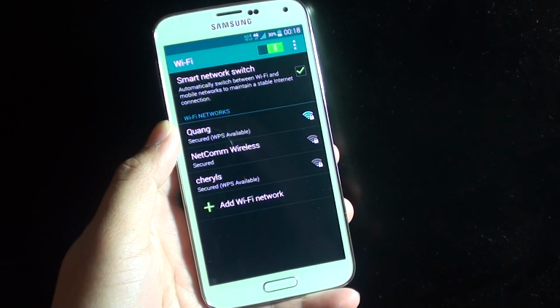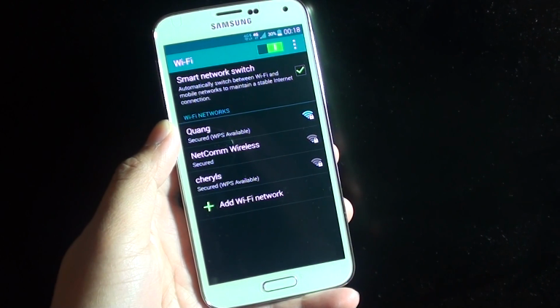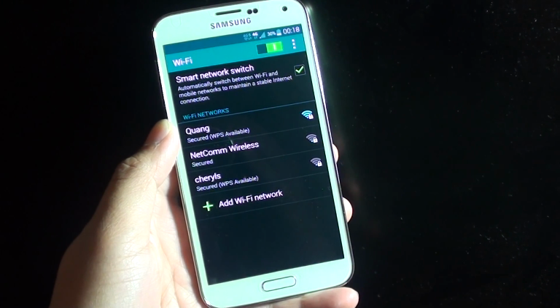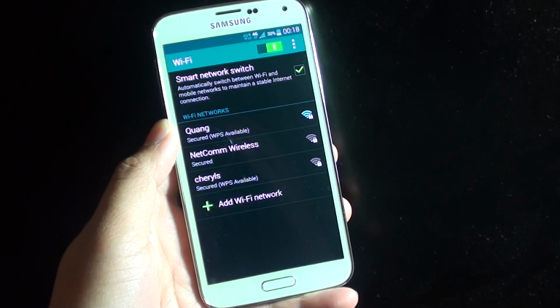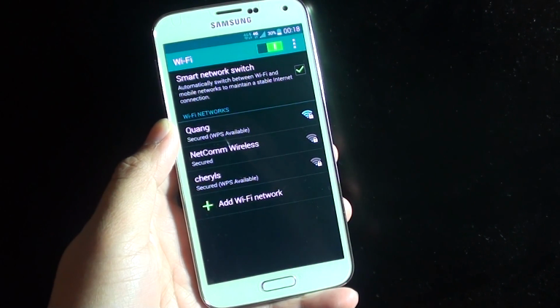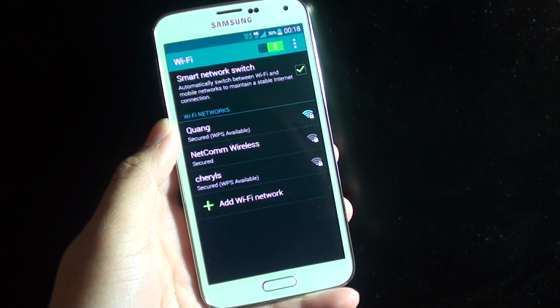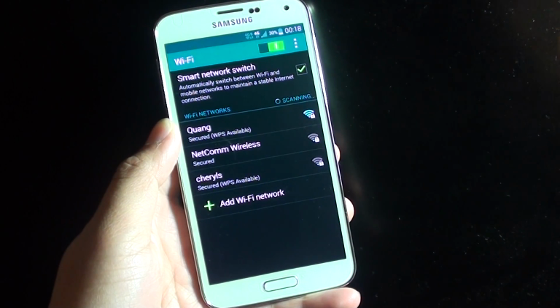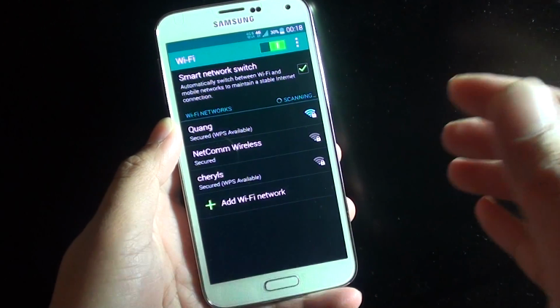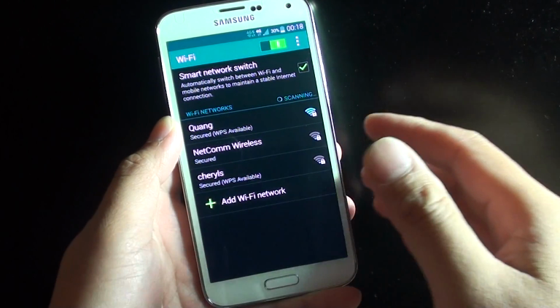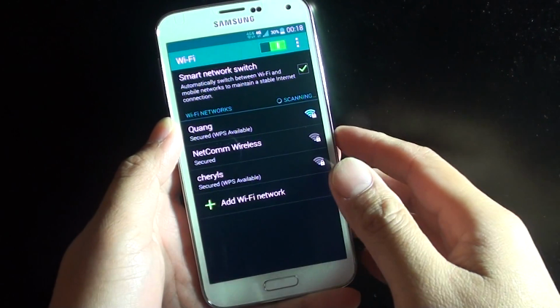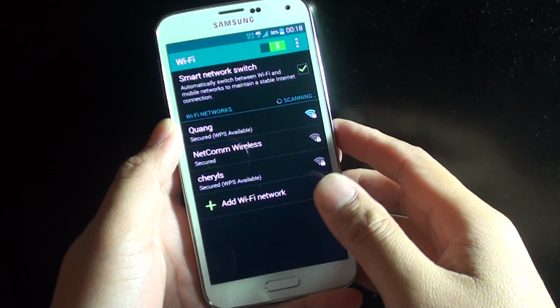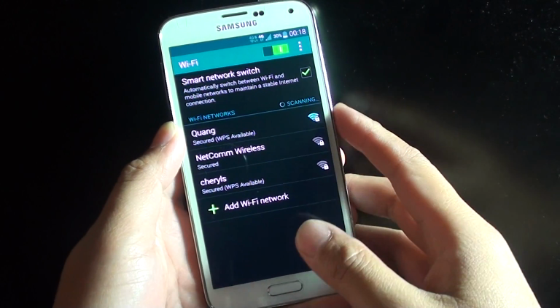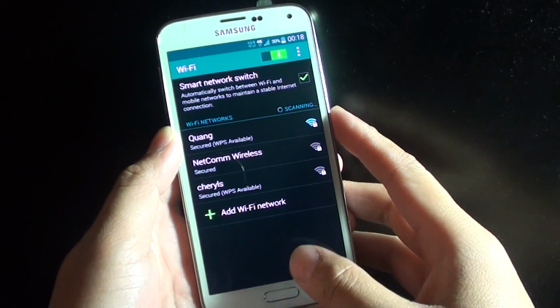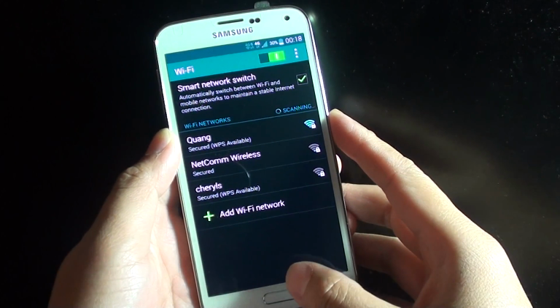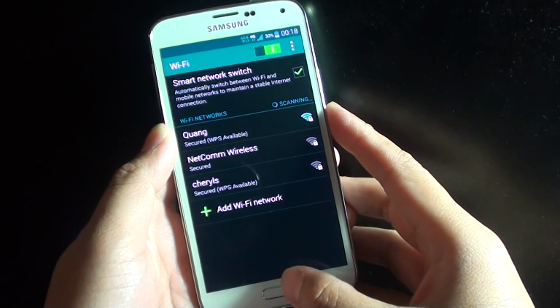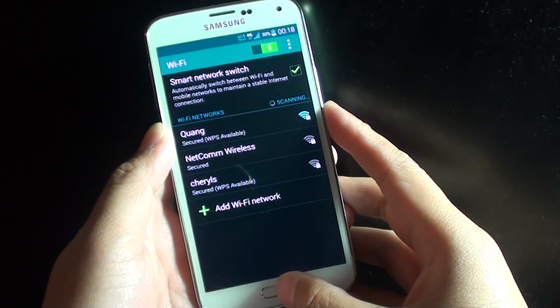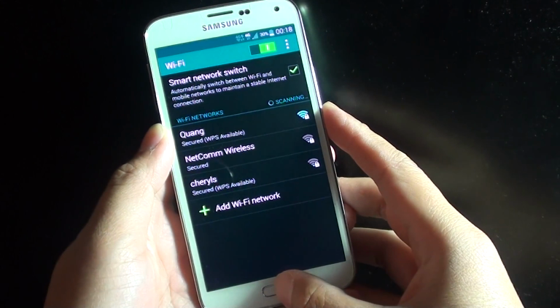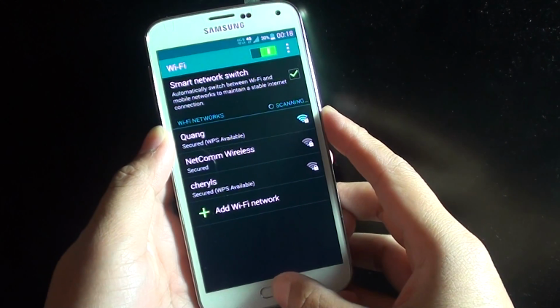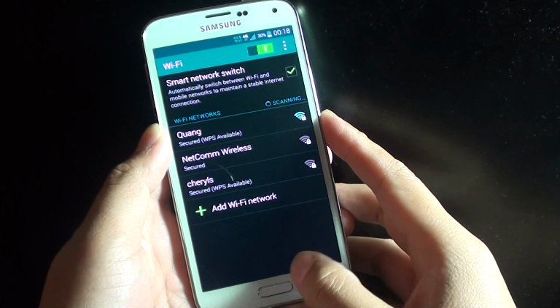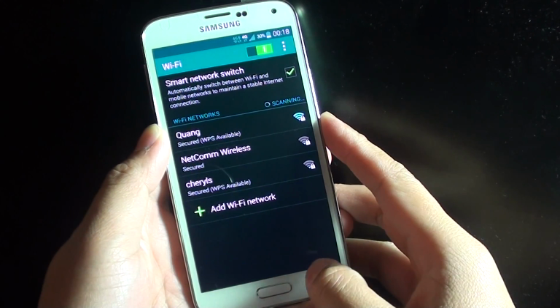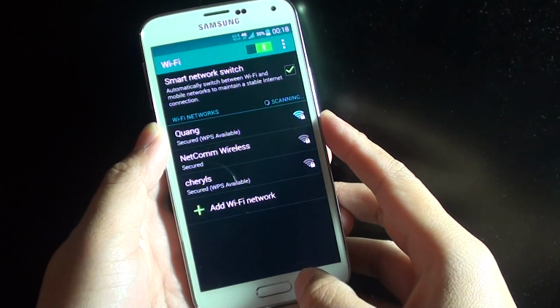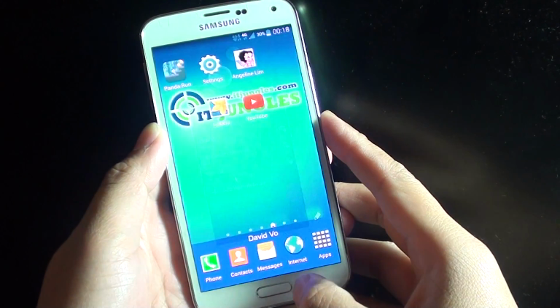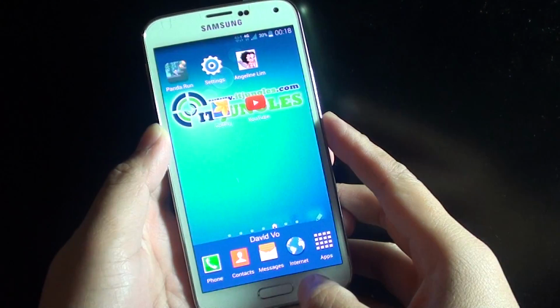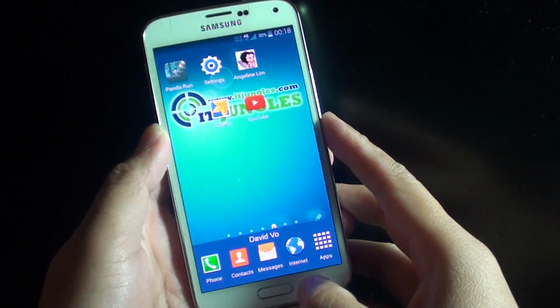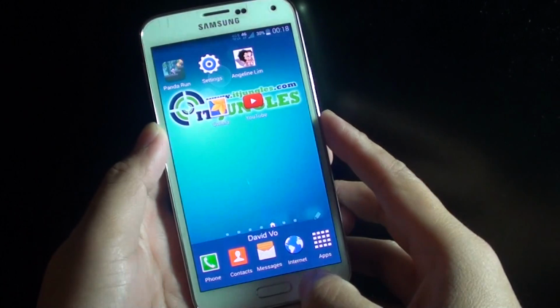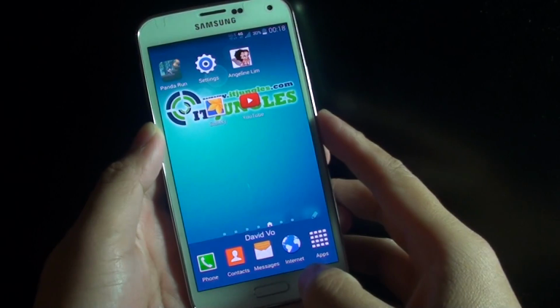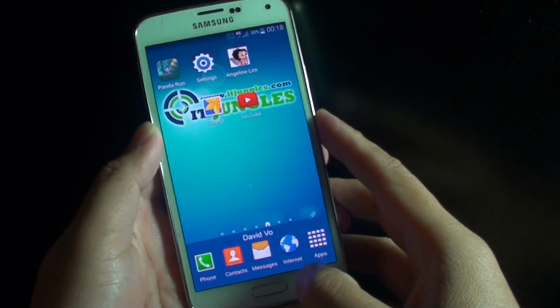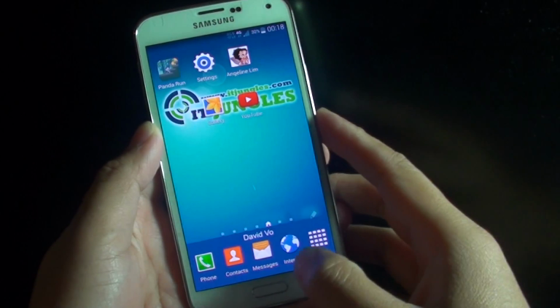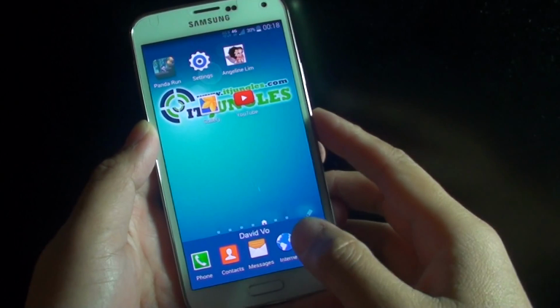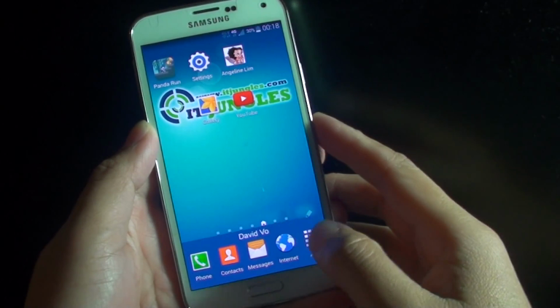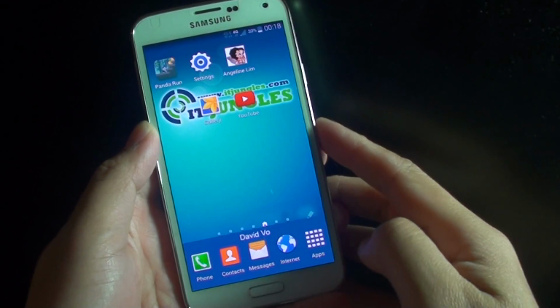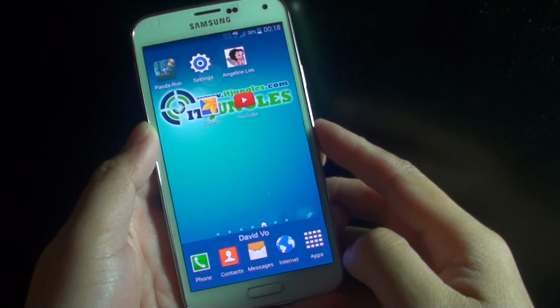How to connect to a Wi-Fi network on the Samsung Galaxy S5. First, press the home key to go back to your home screen.